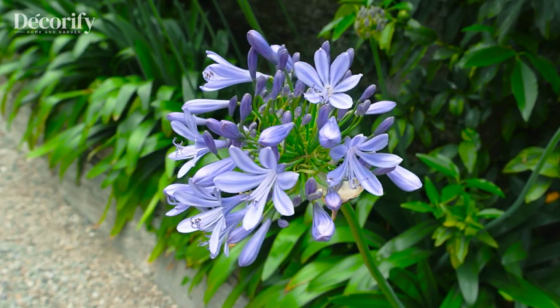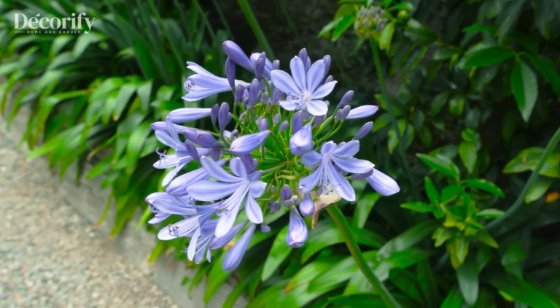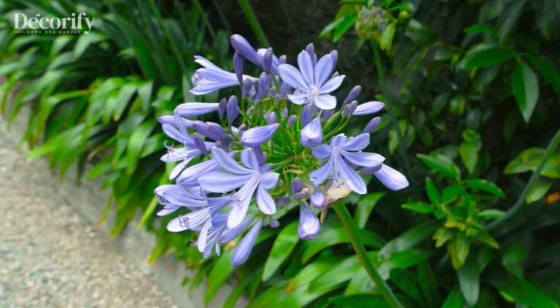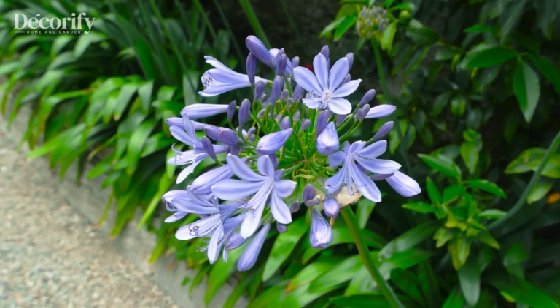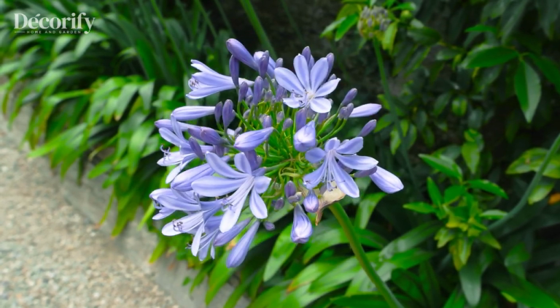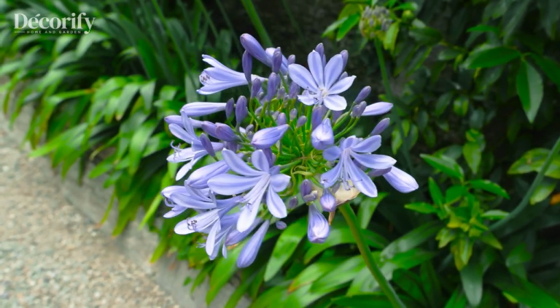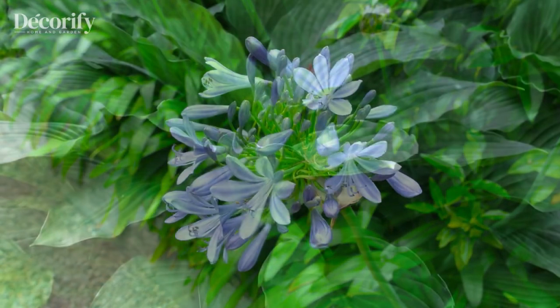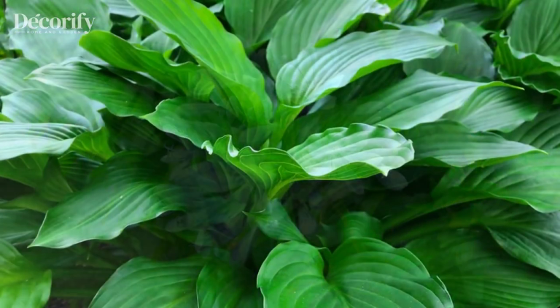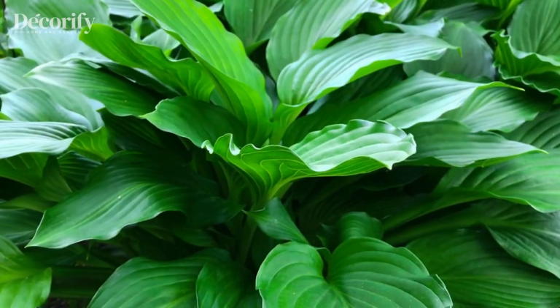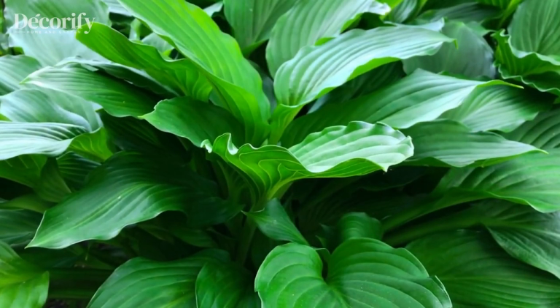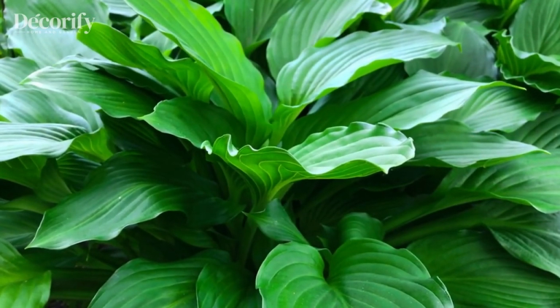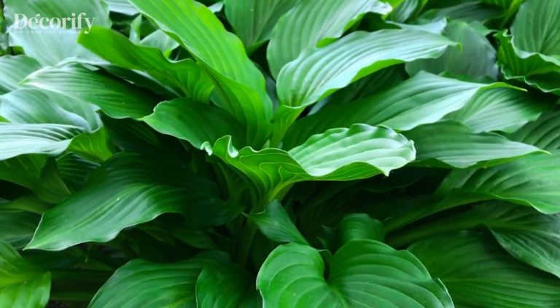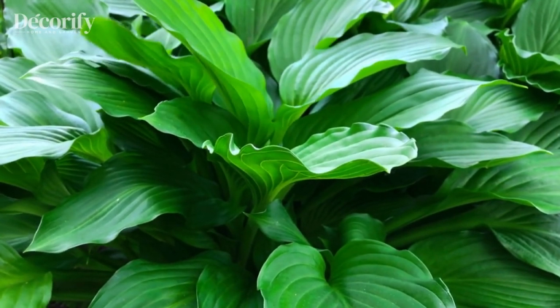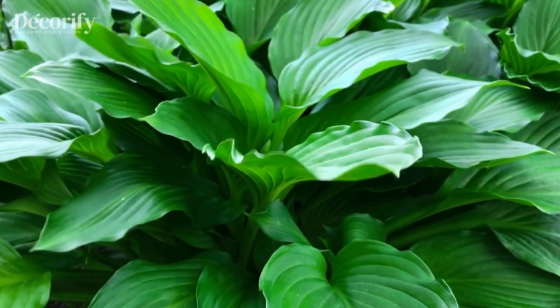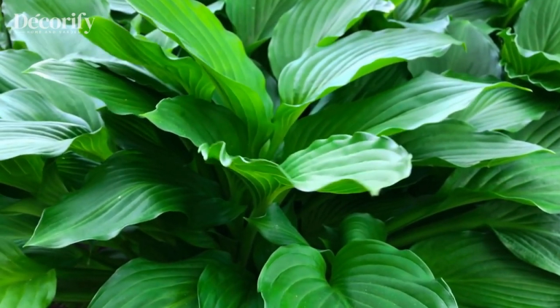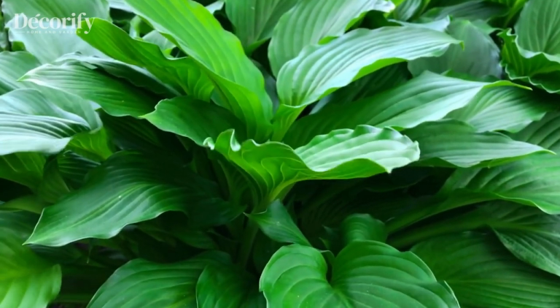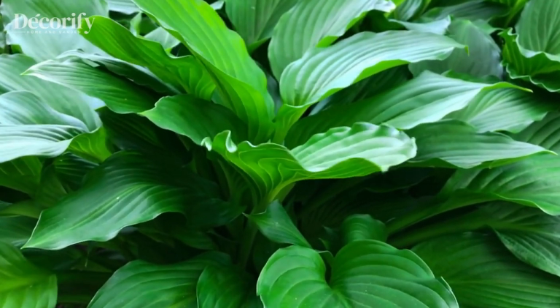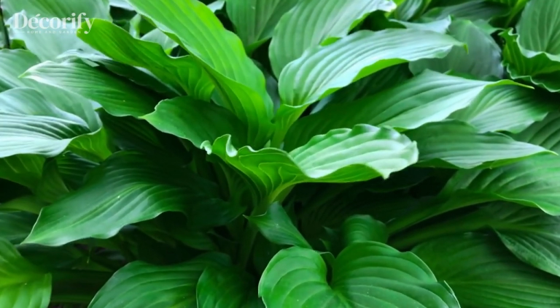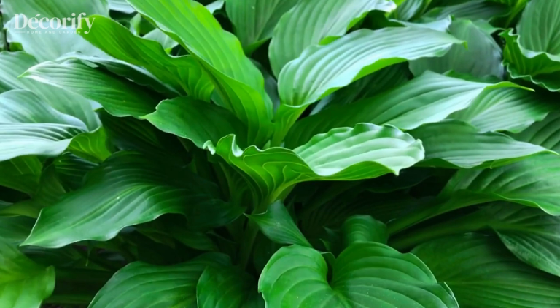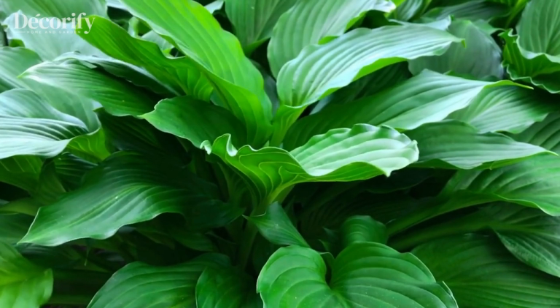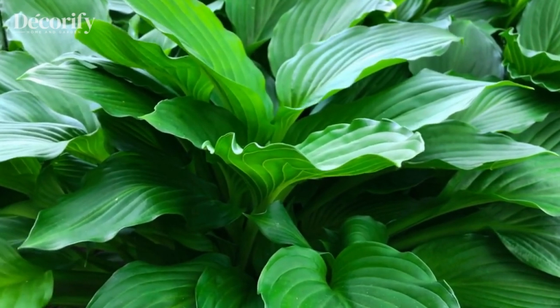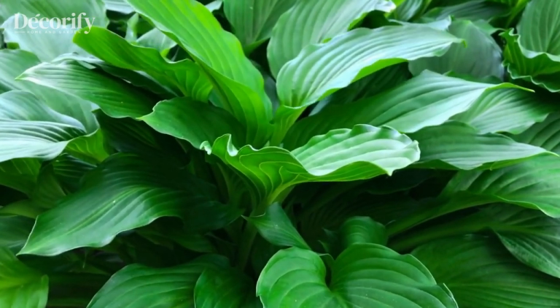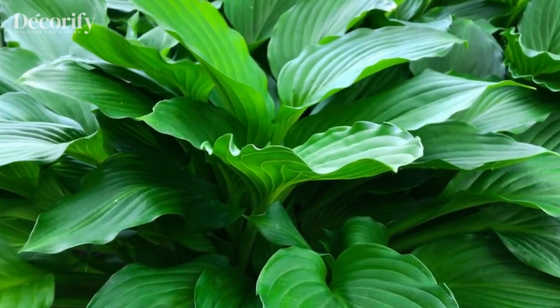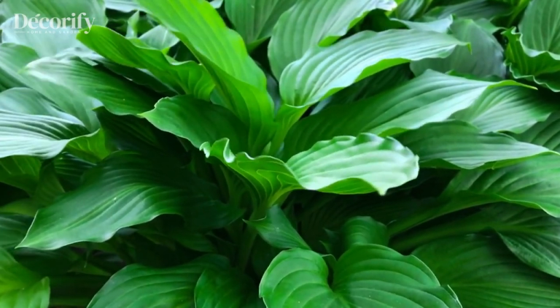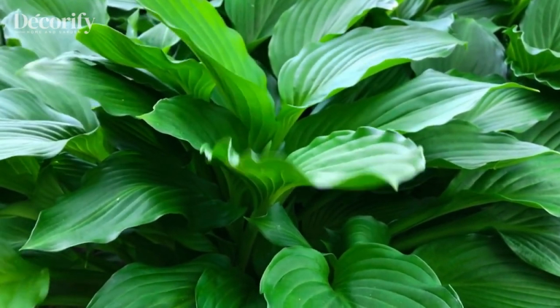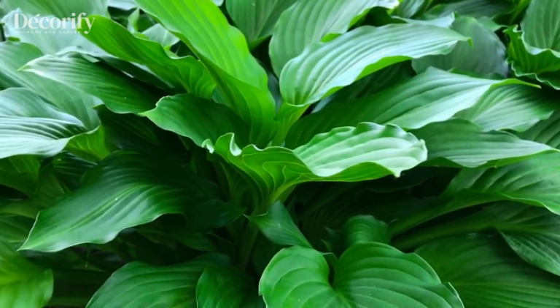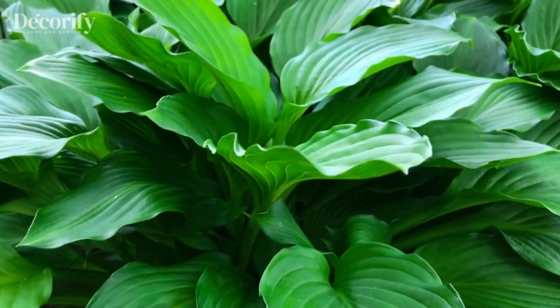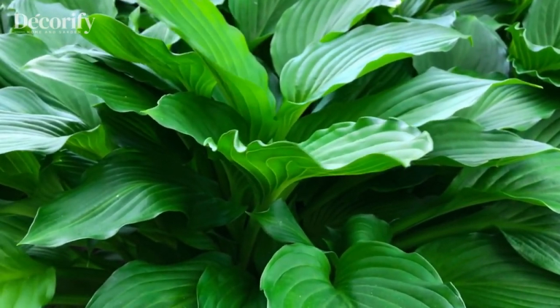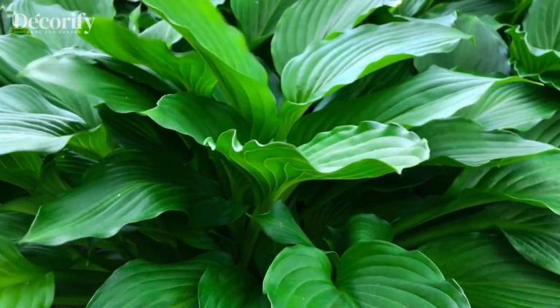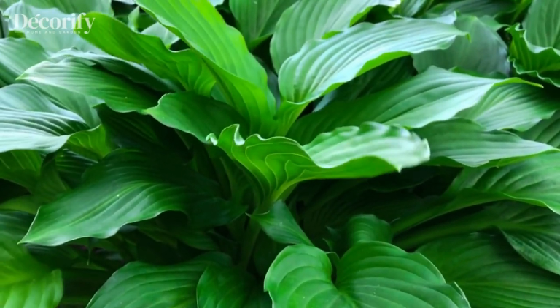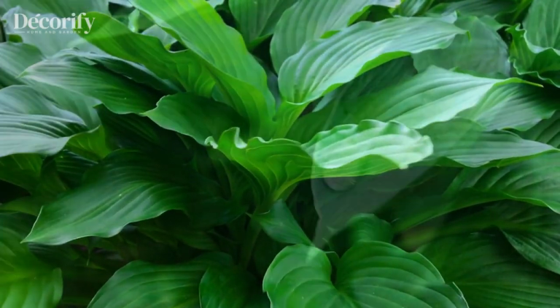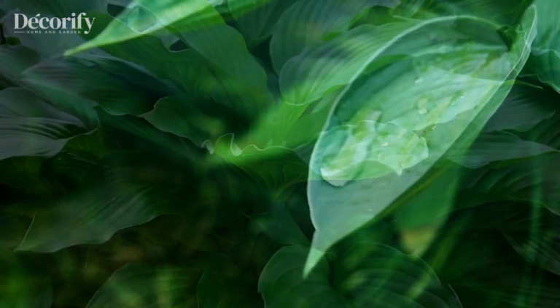Hostas come in a wide variety of sizes, shapes, and colors, ranging from small and compact to large and sprawling.